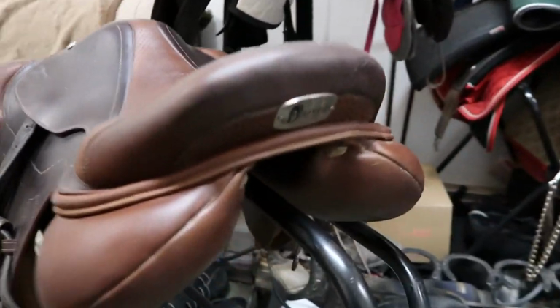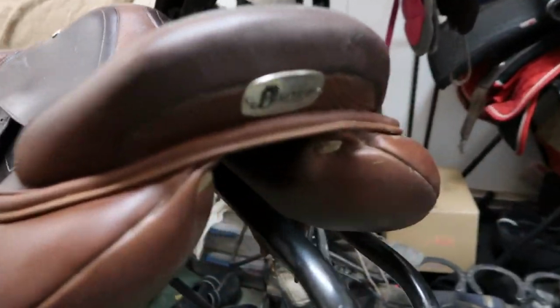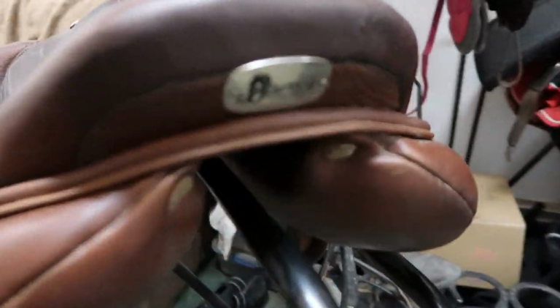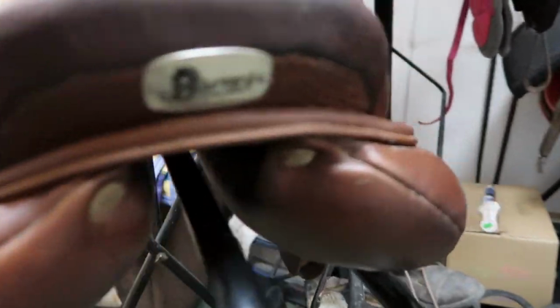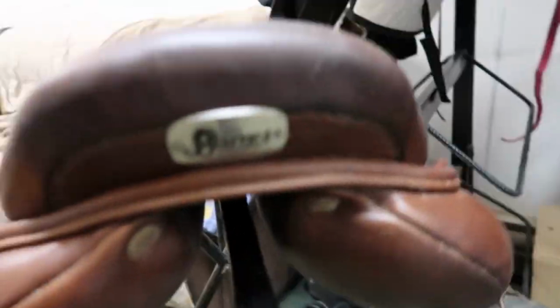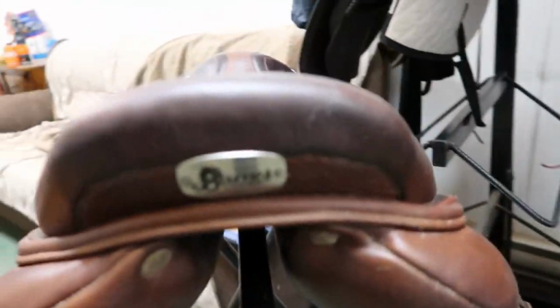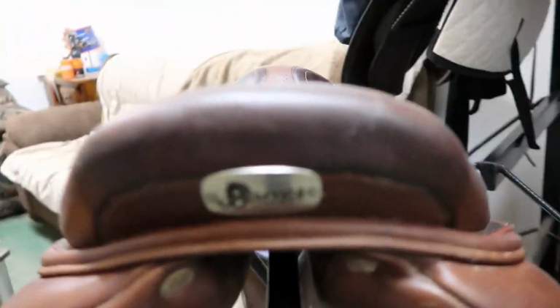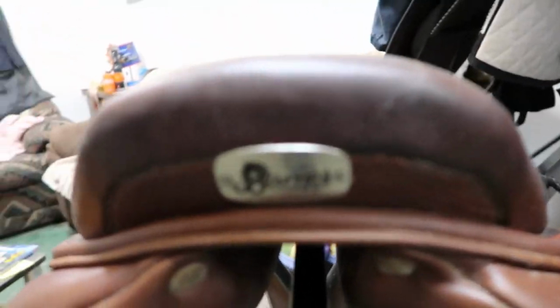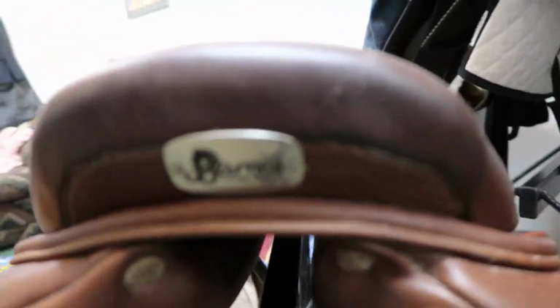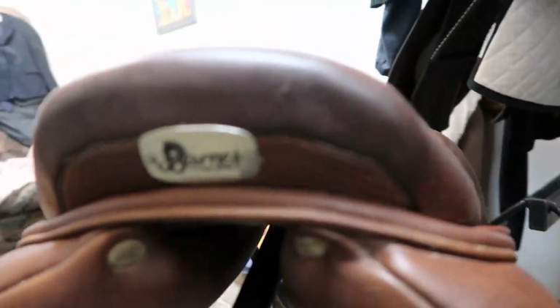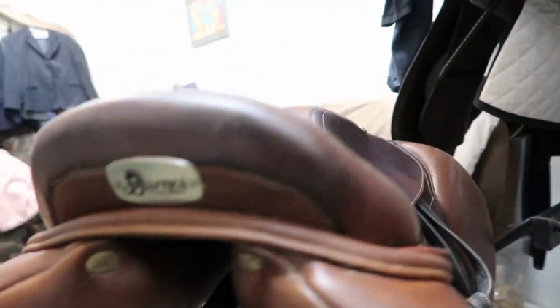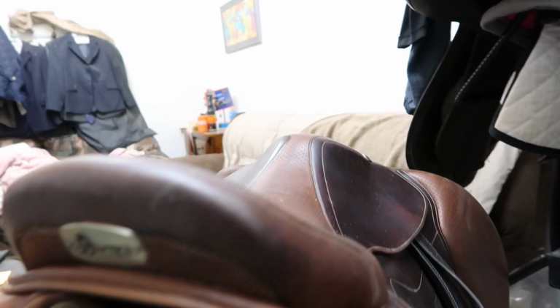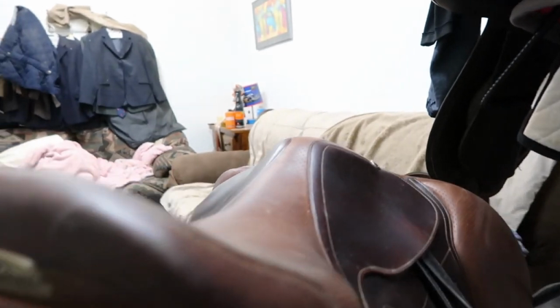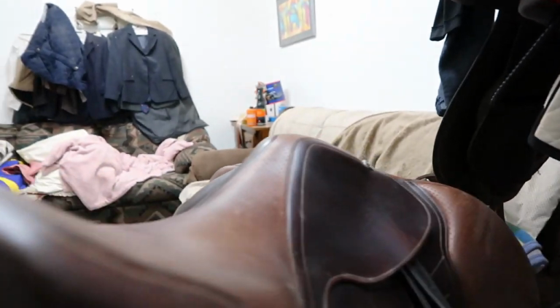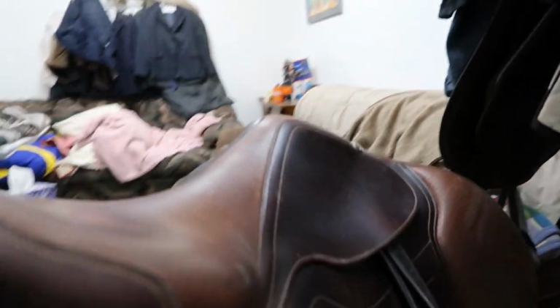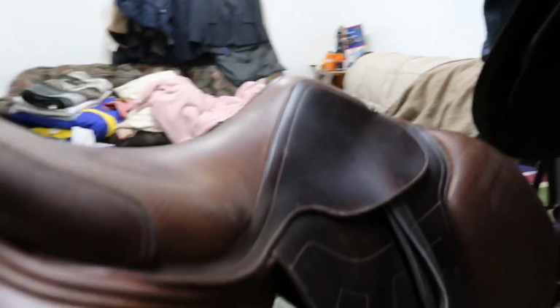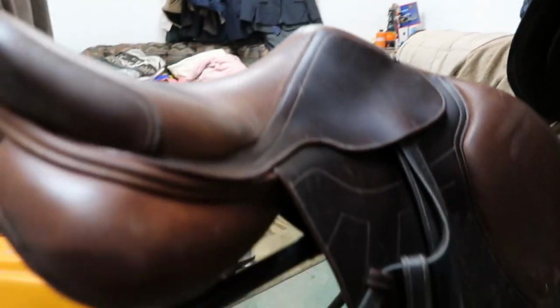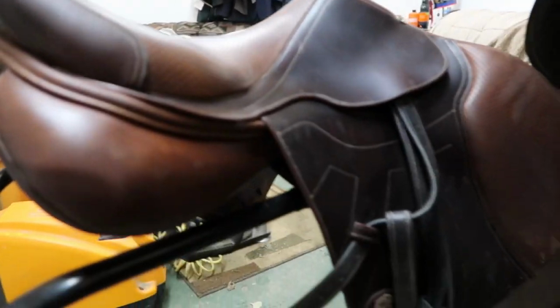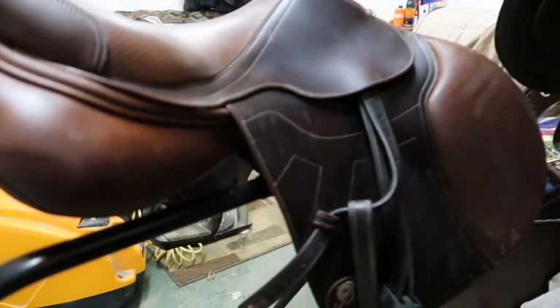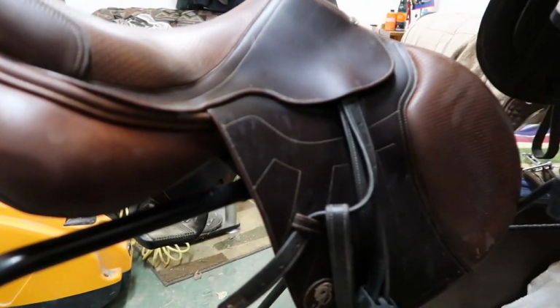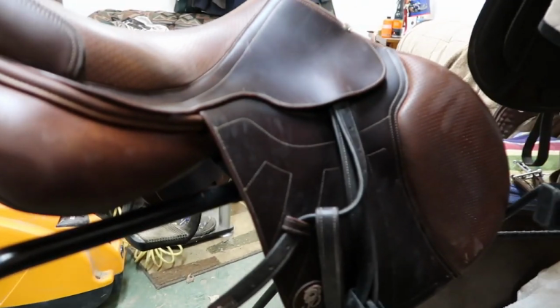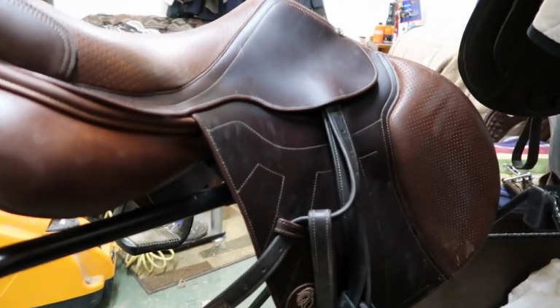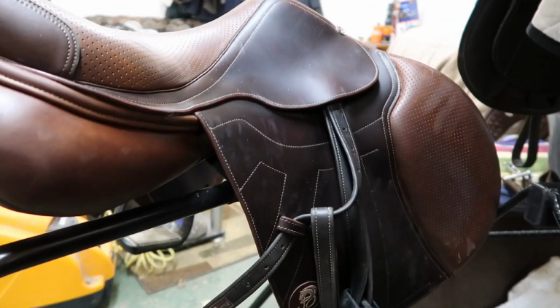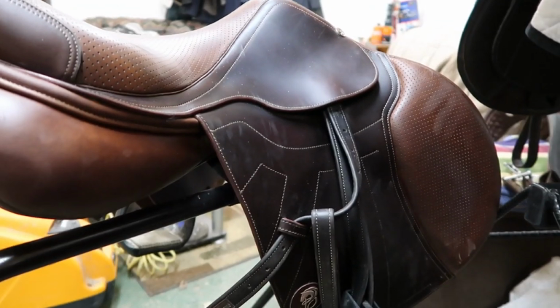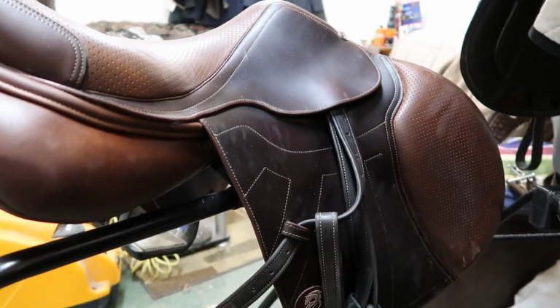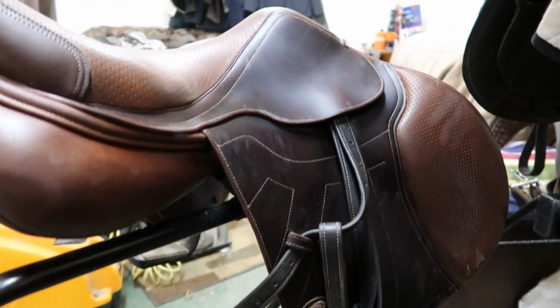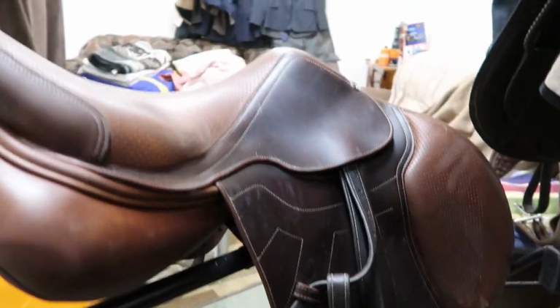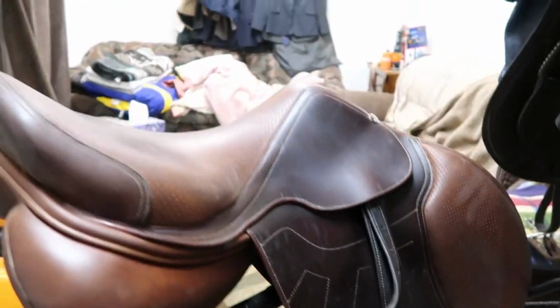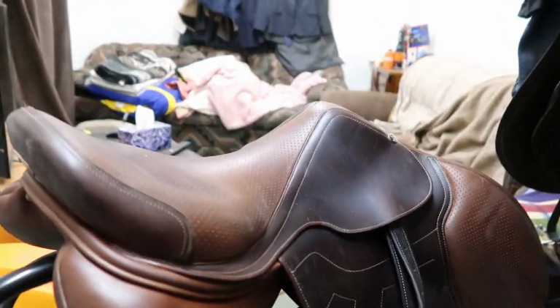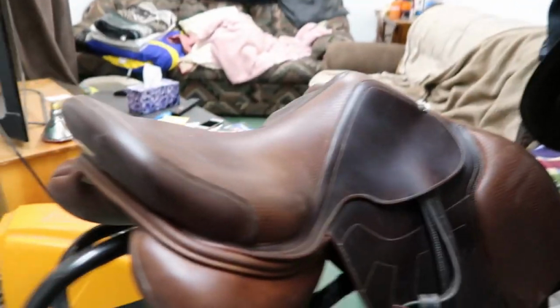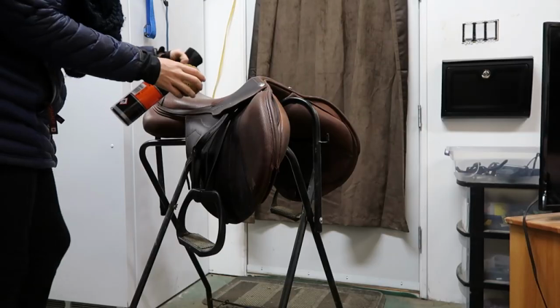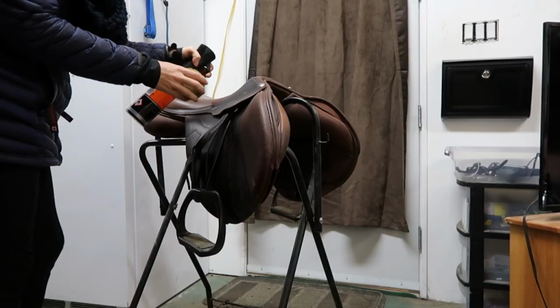In the summer and the winter my saddle gets dusty — in the summer the arena is dustier, and in the winter my horse is really dusty — so I have to clean it fairly often. As you can see, it's pretty dusty here.